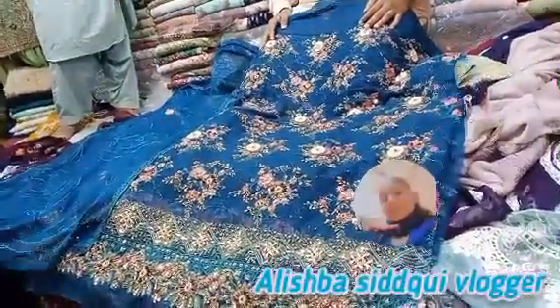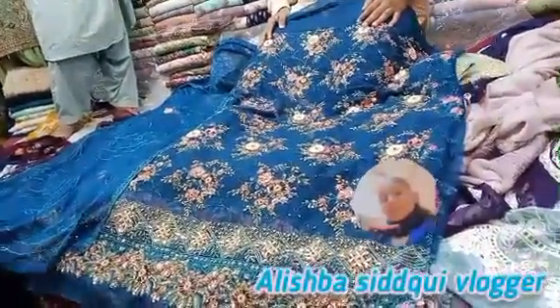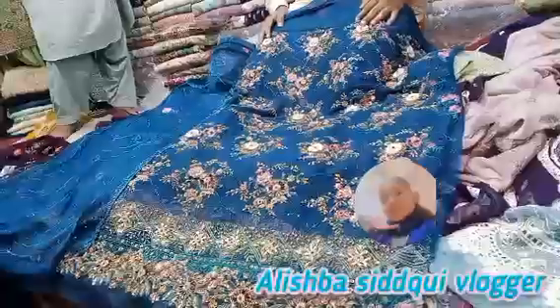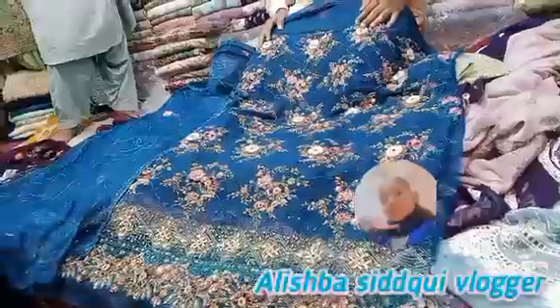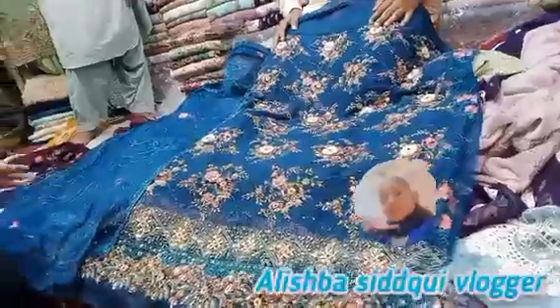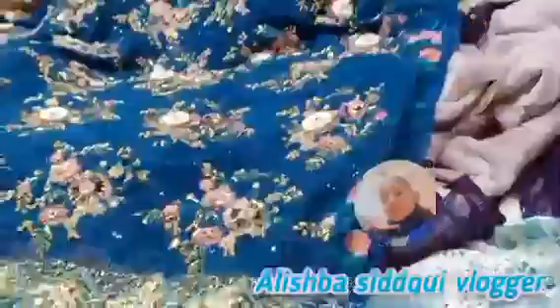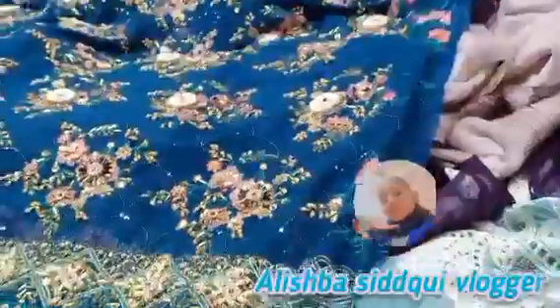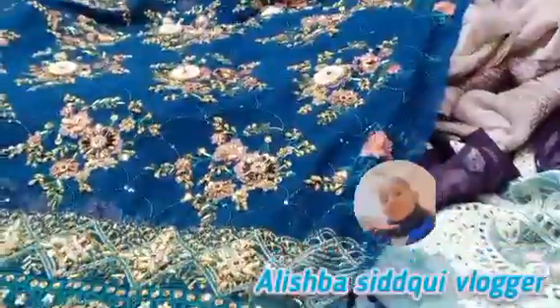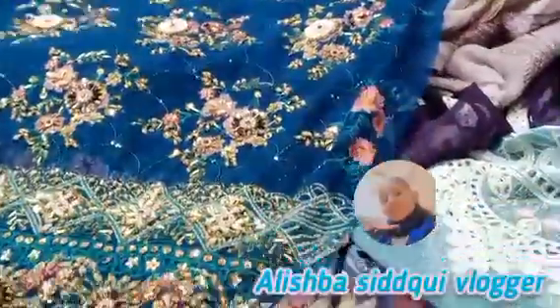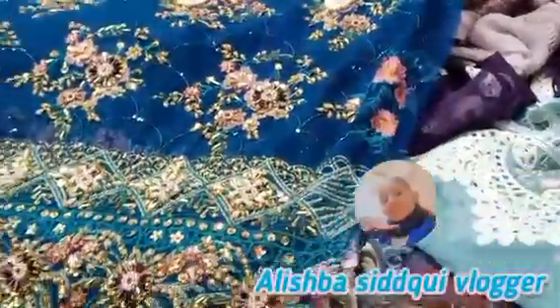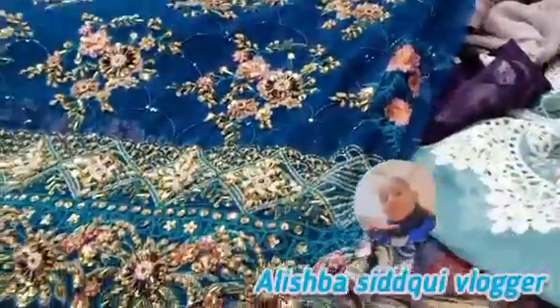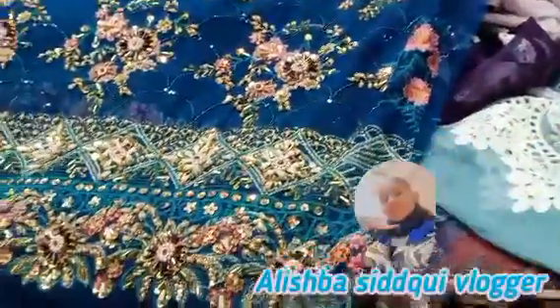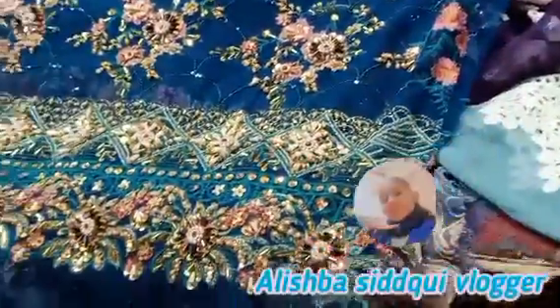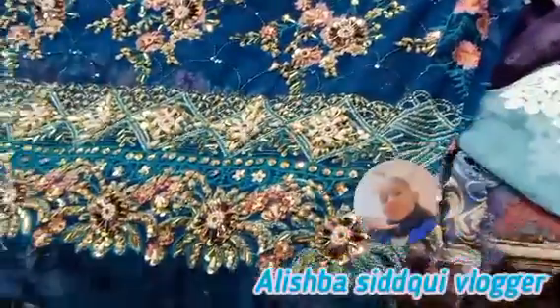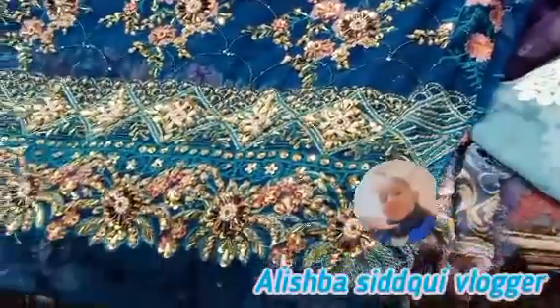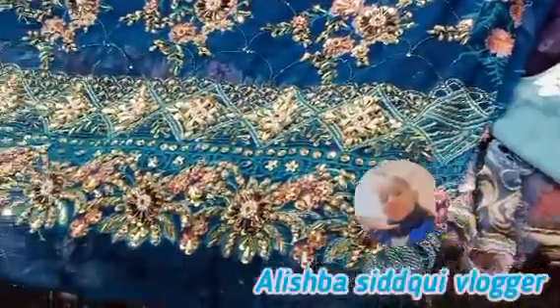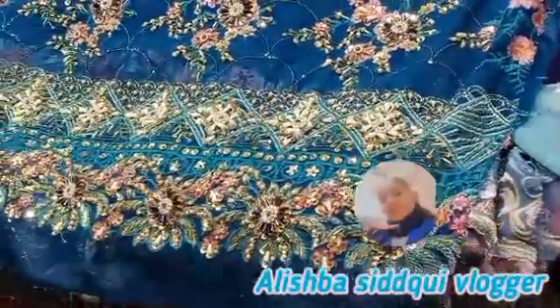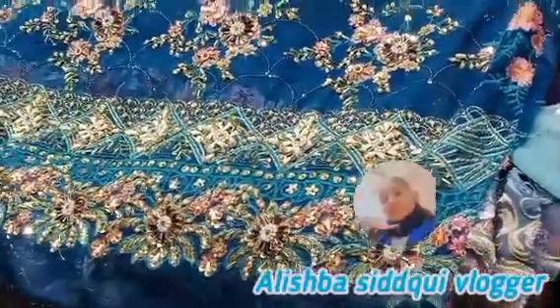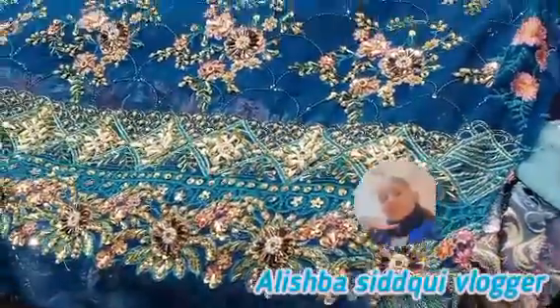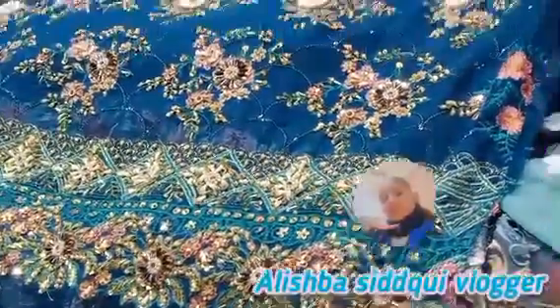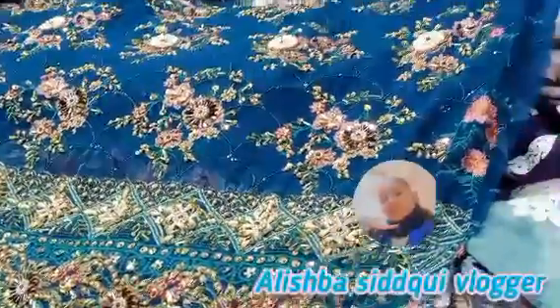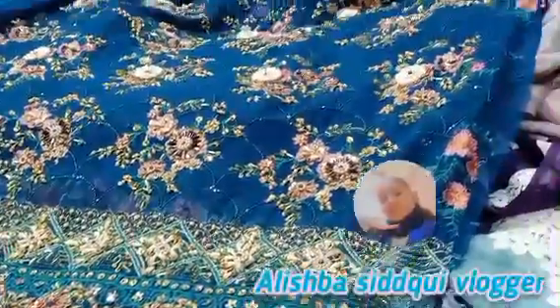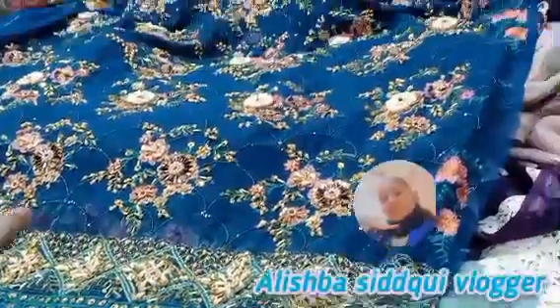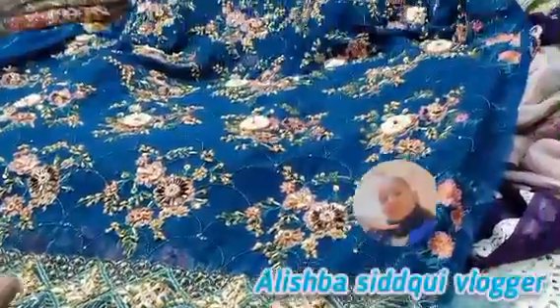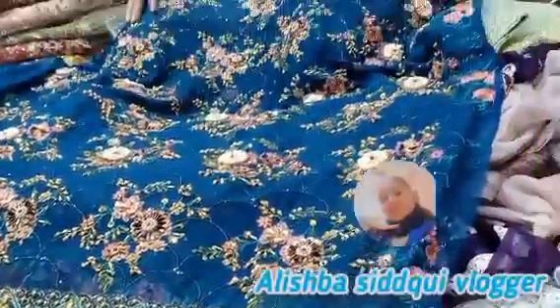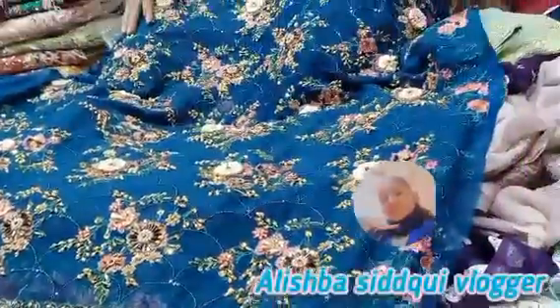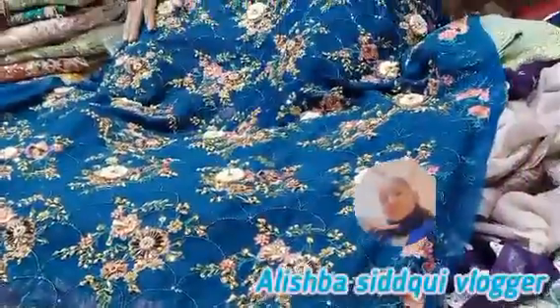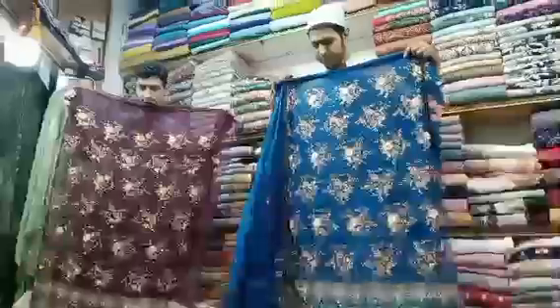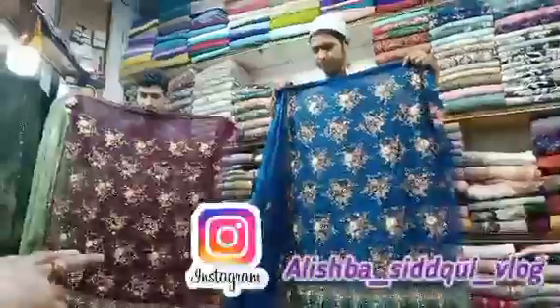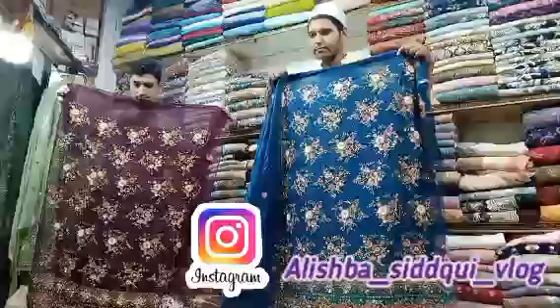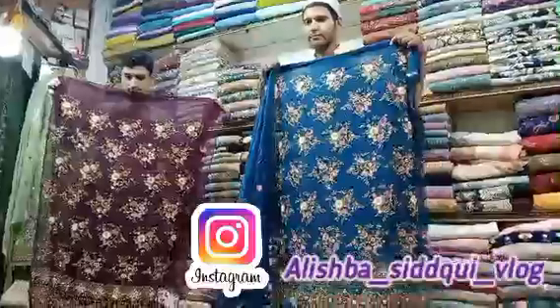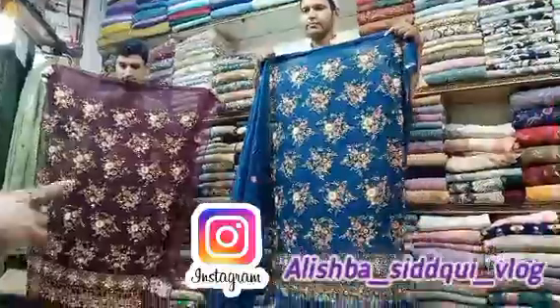I also like it. Guys, tell me in the comments which dresses are so beautiful, and who will come to my vlog. Thank you.